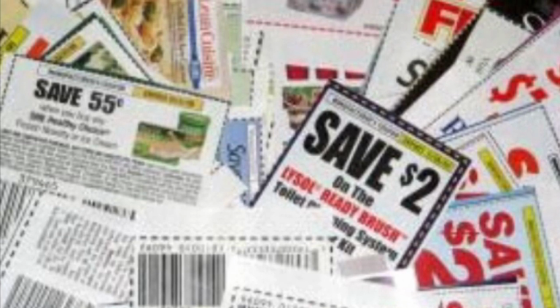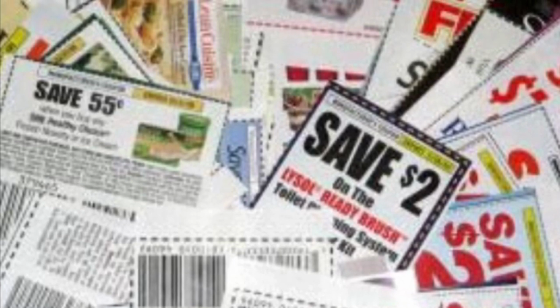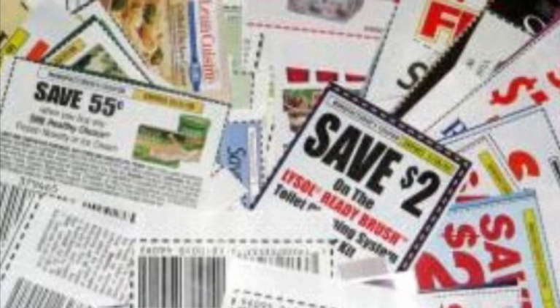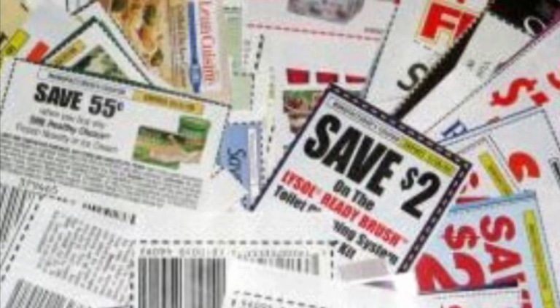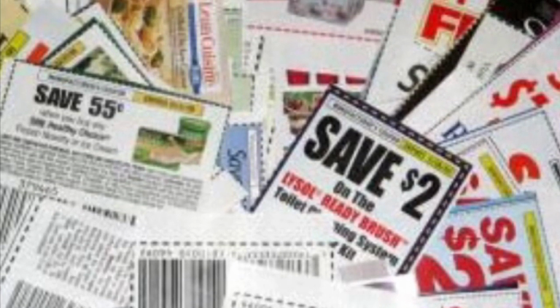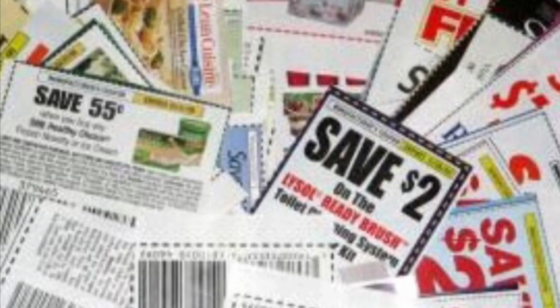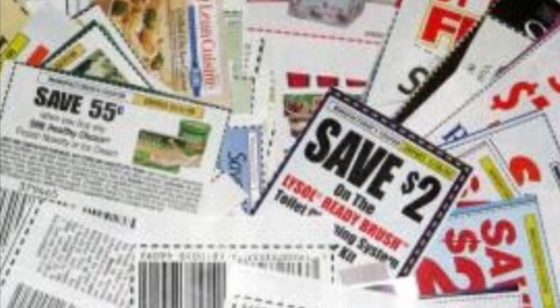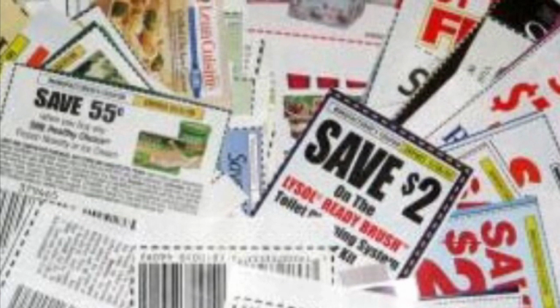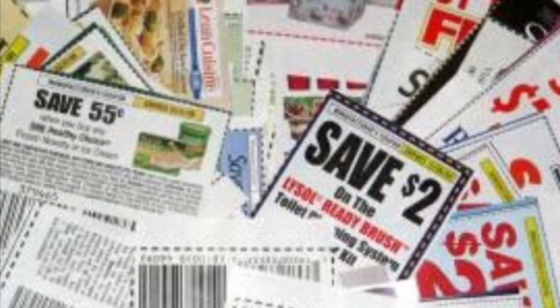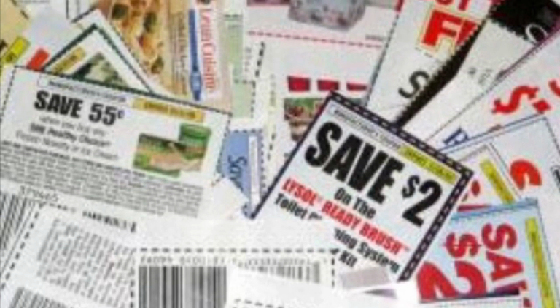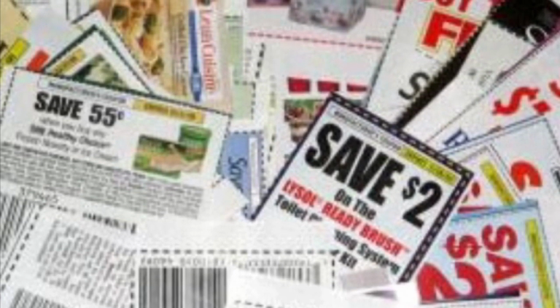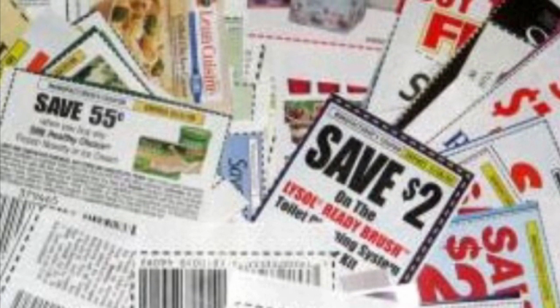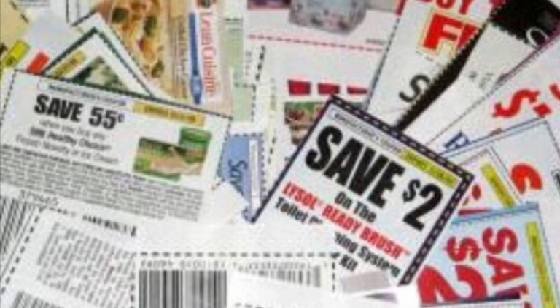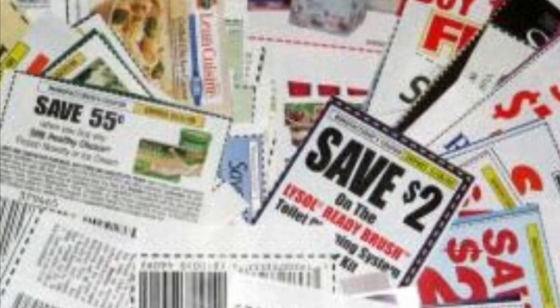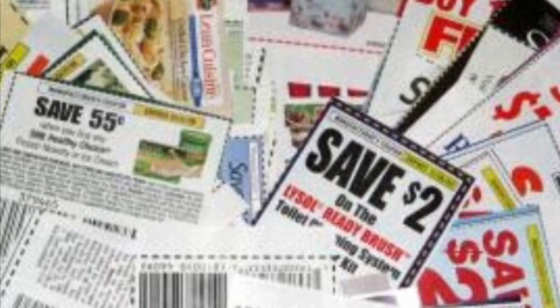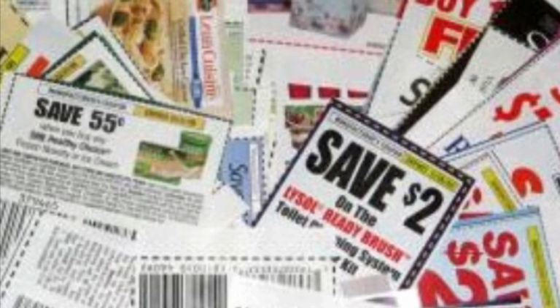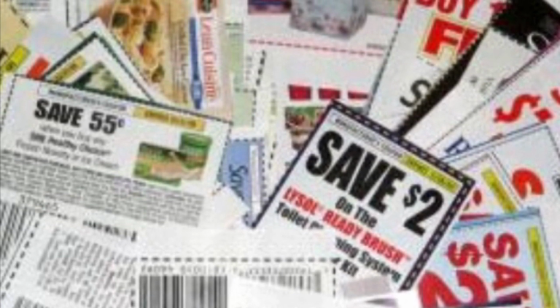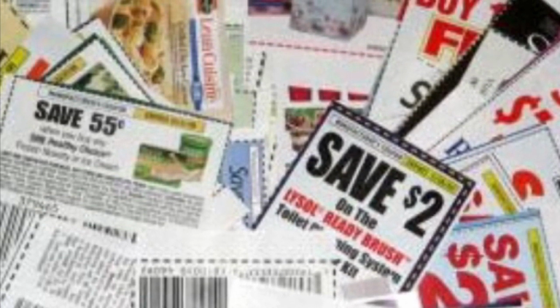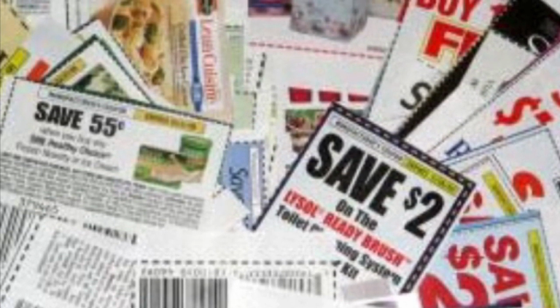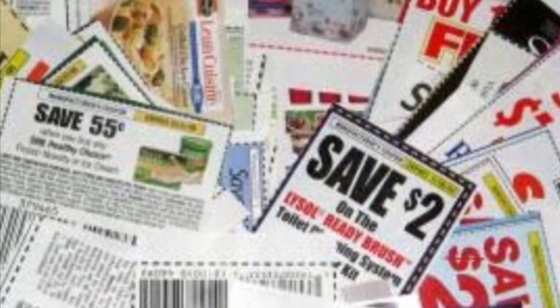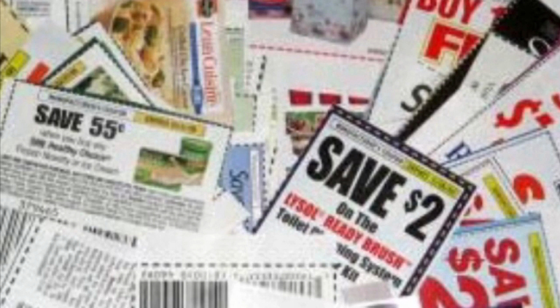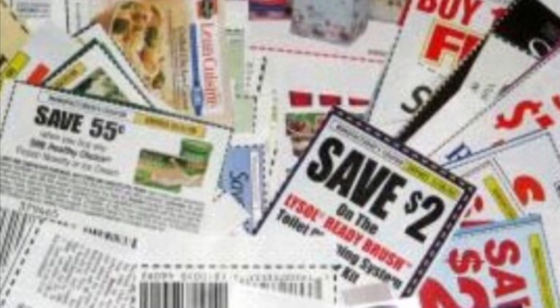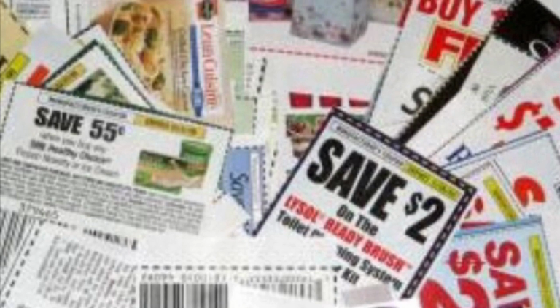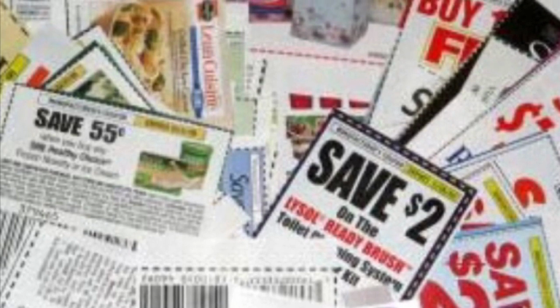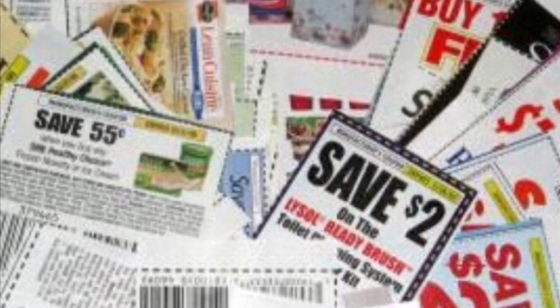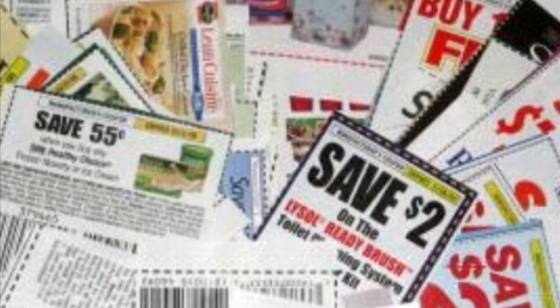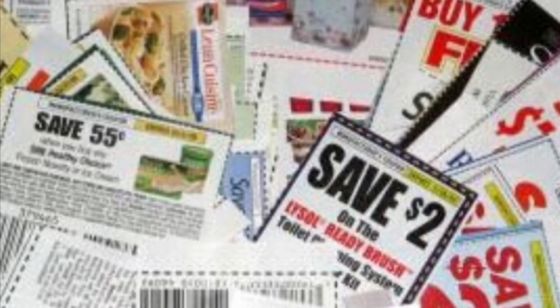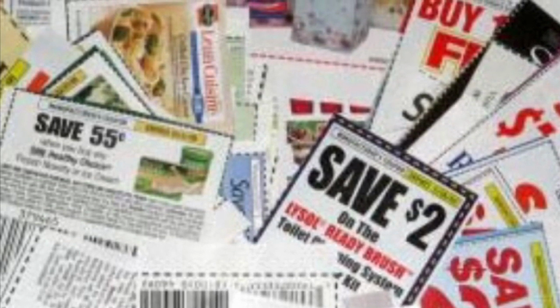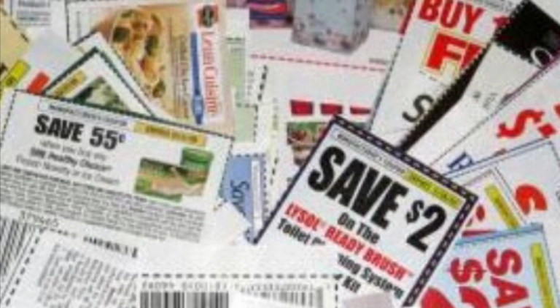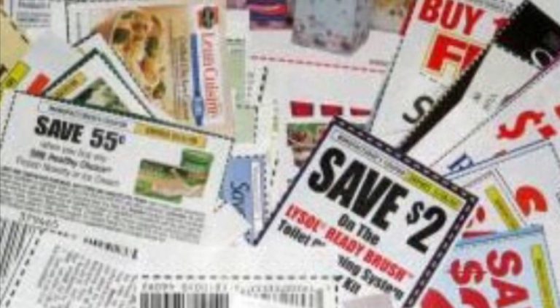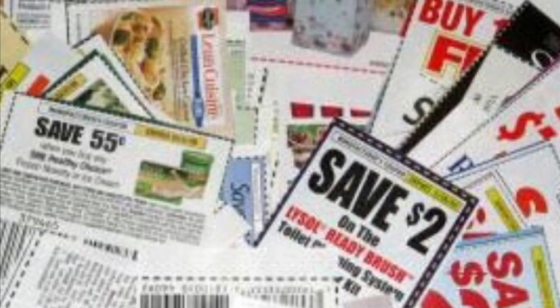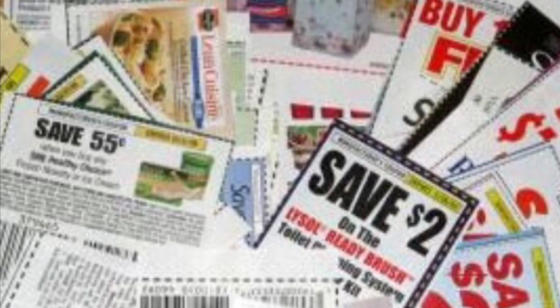I just wanted to share with you all what I picked up on CVS.com couponing. And until my next video, be blessed.